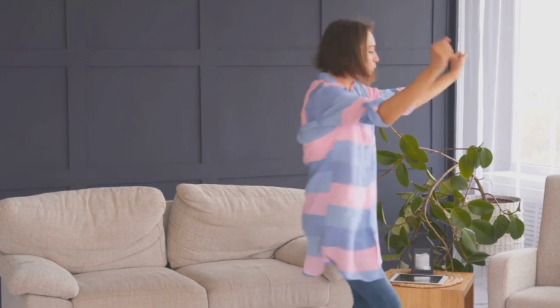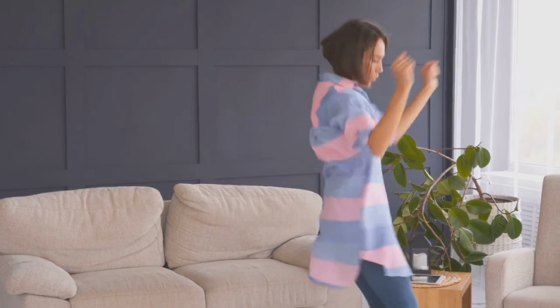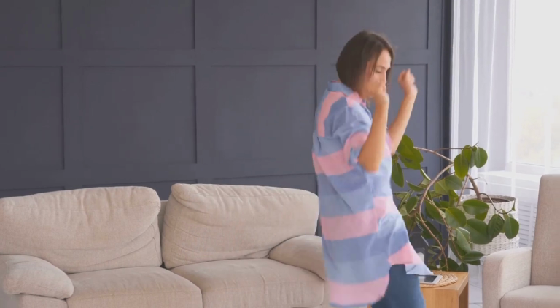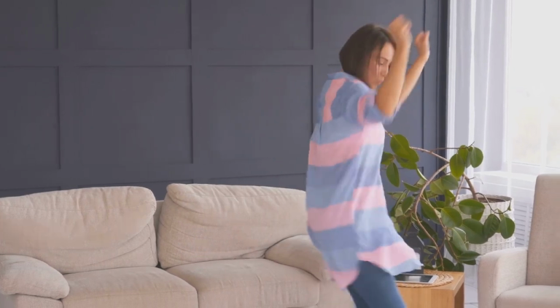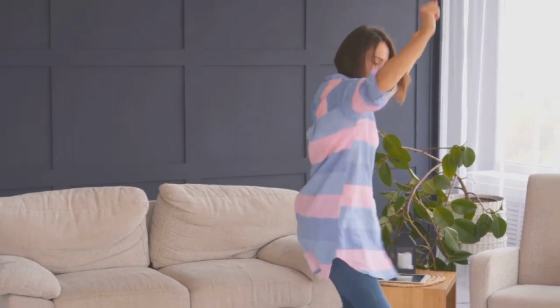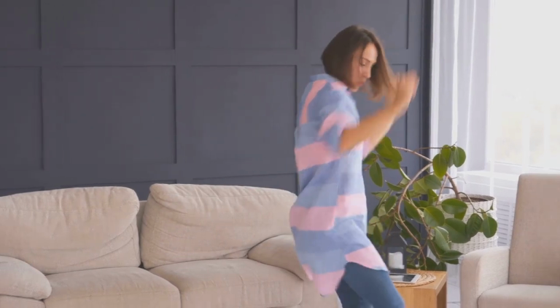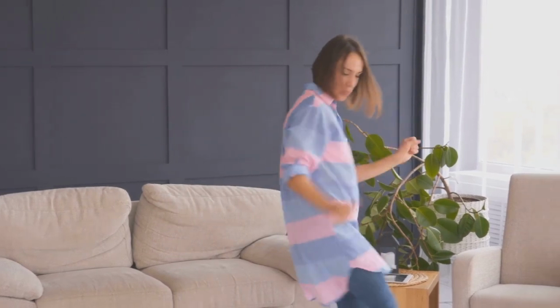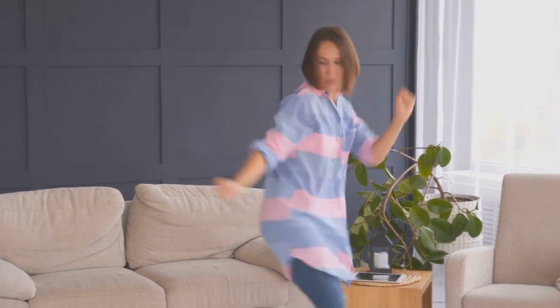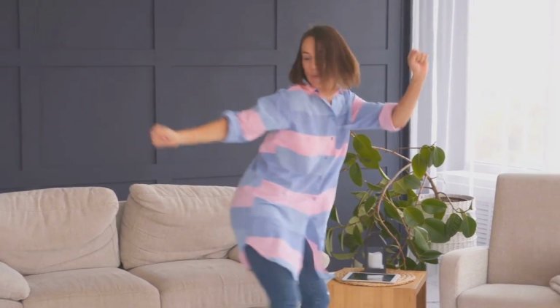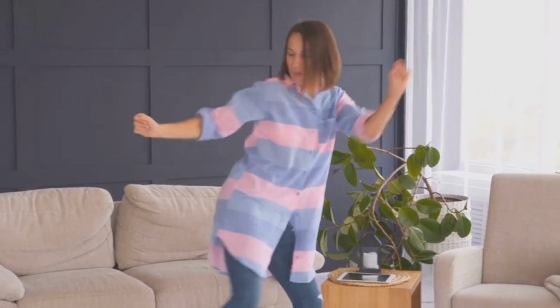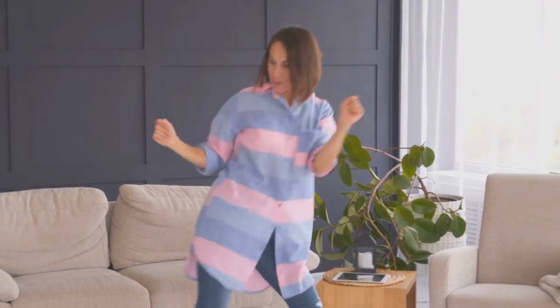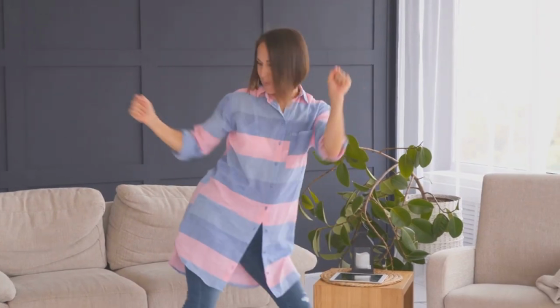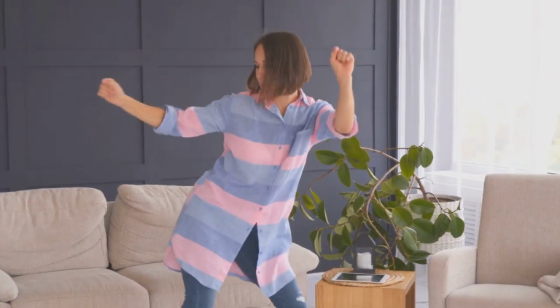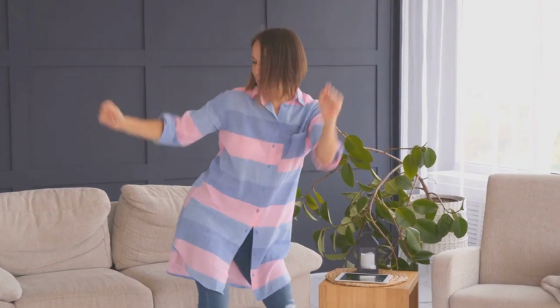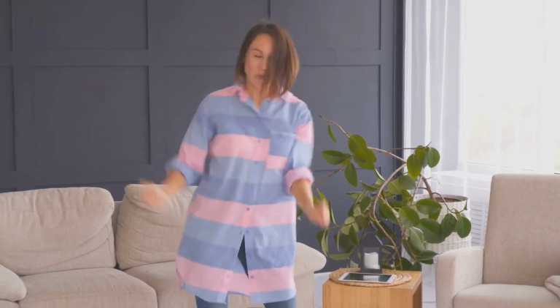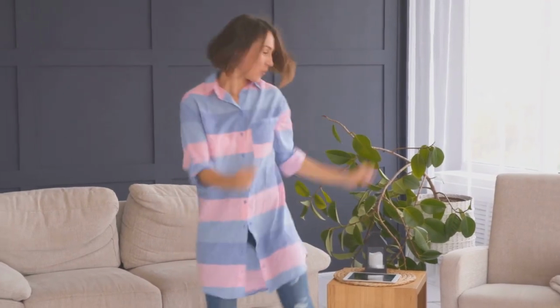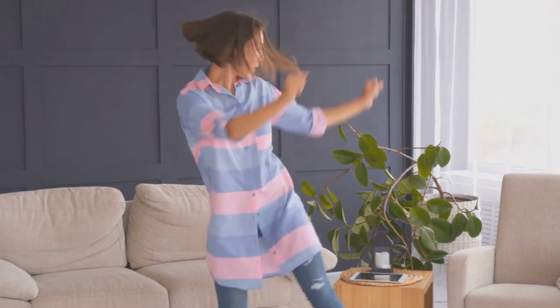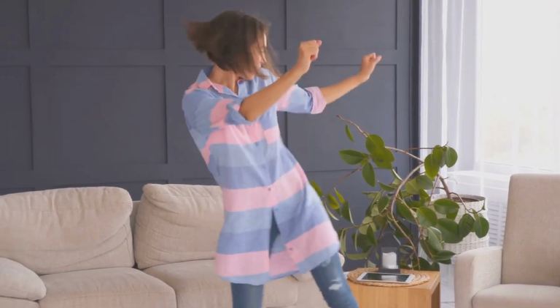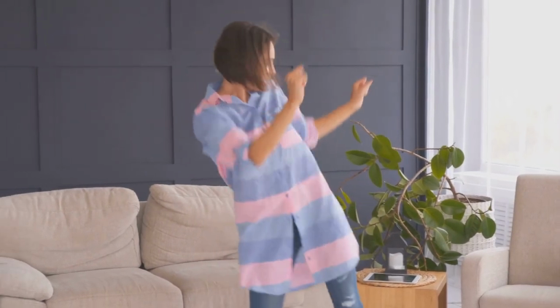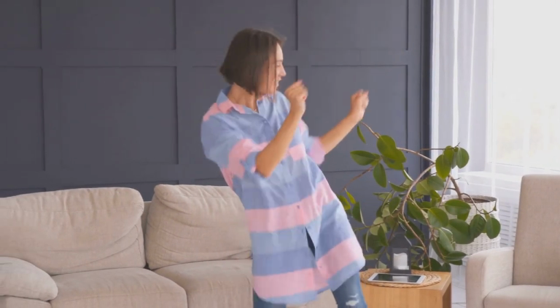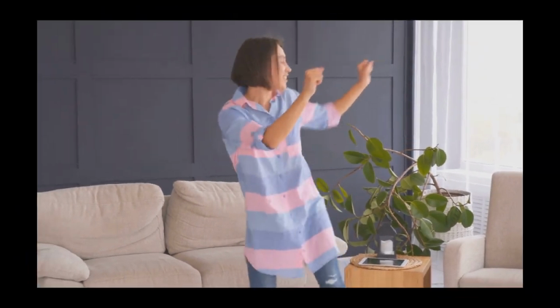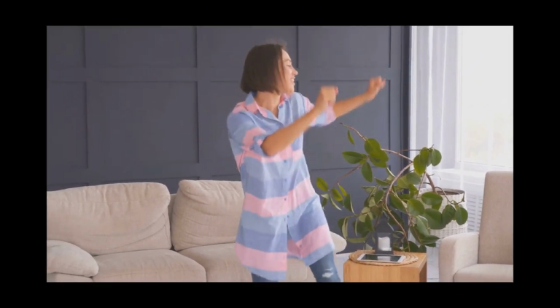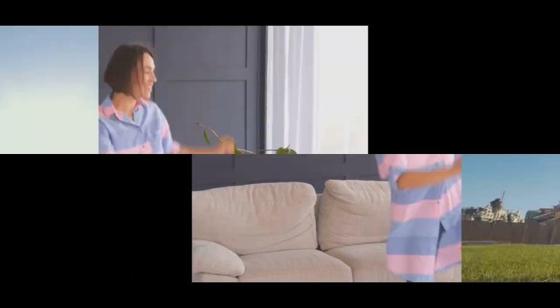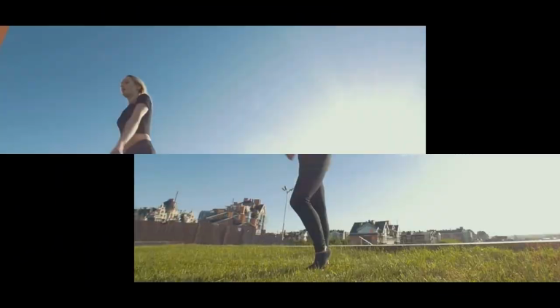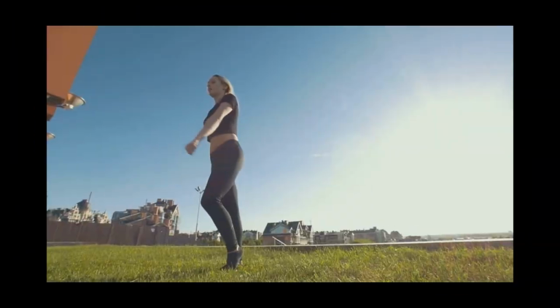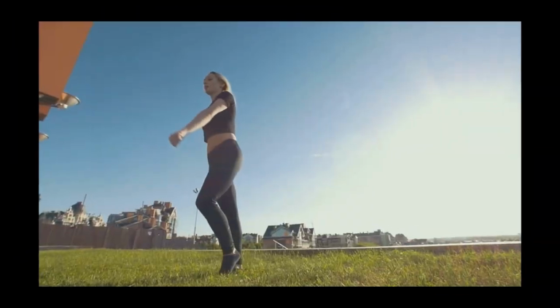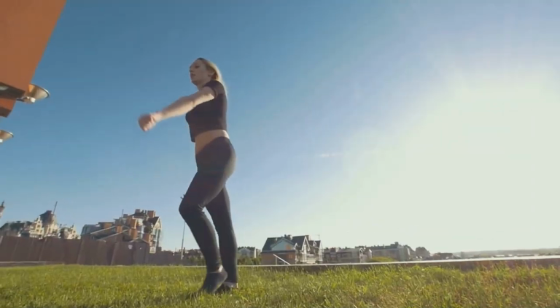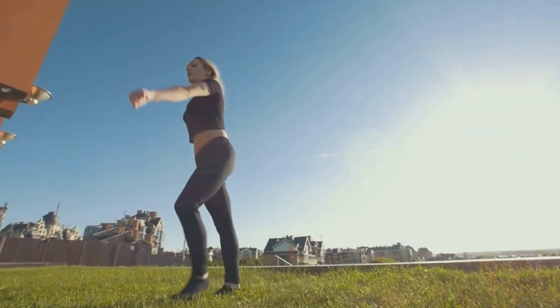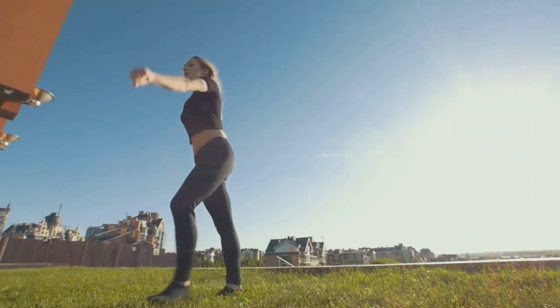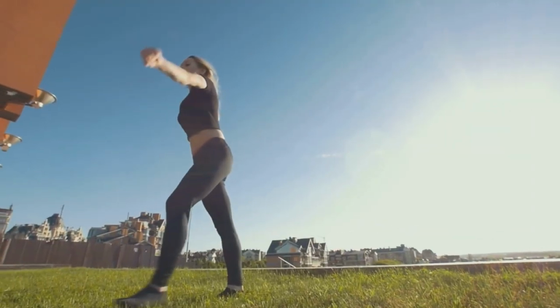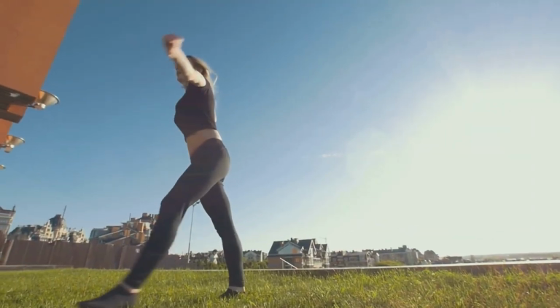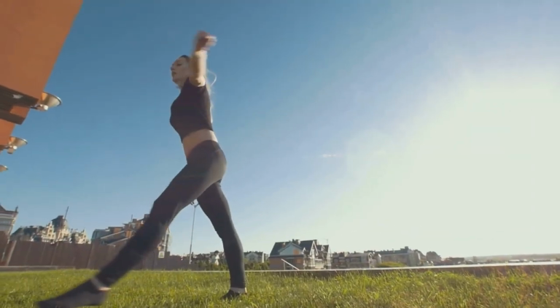You'll feel more alert, more positive, and ready to tackle anything. Ready to get moving? Let's go.